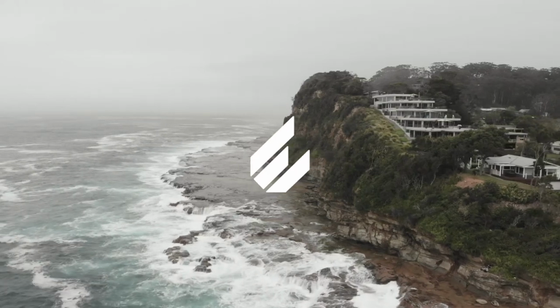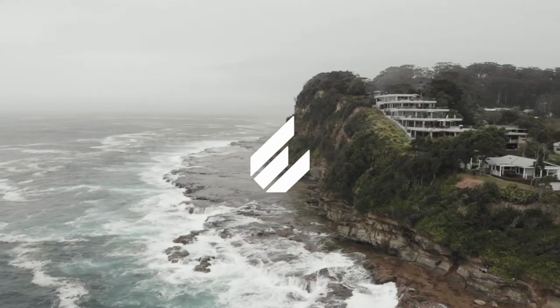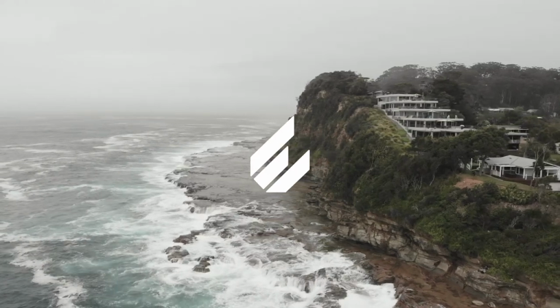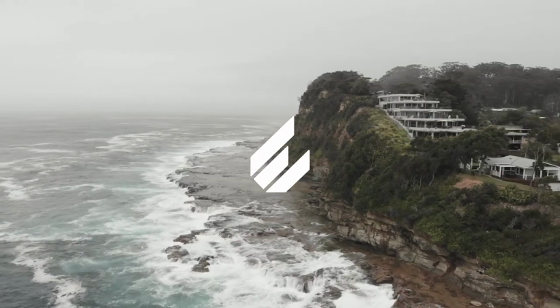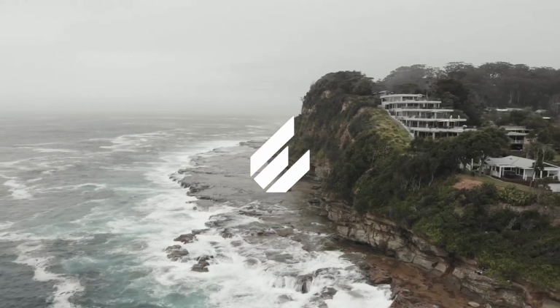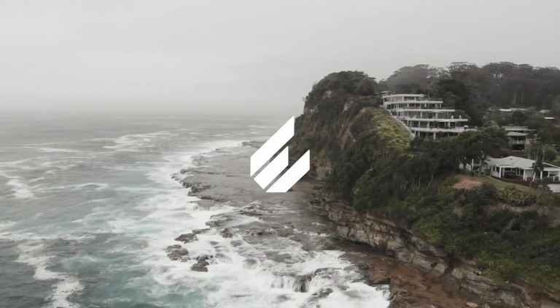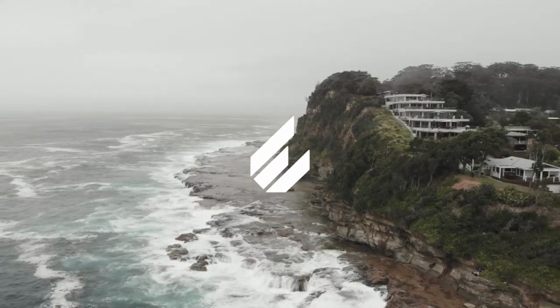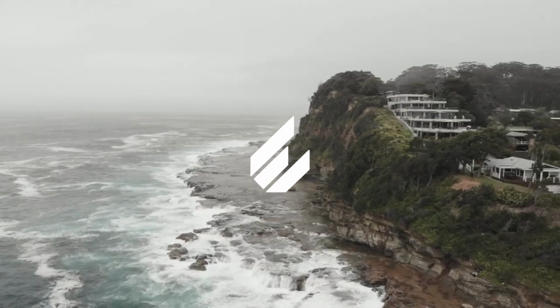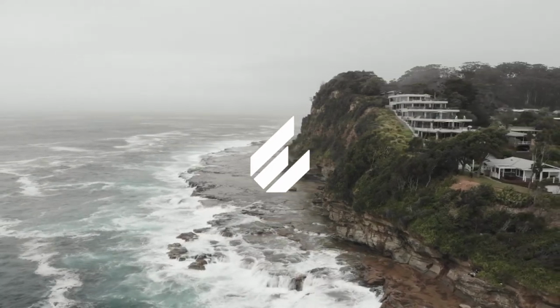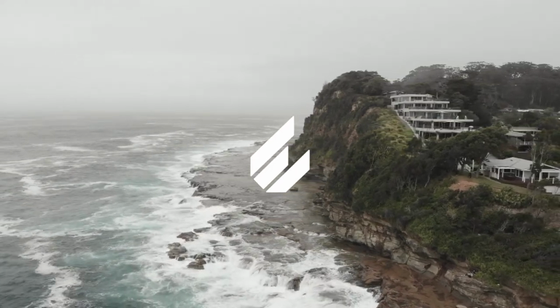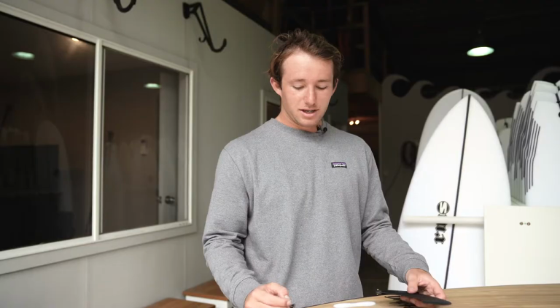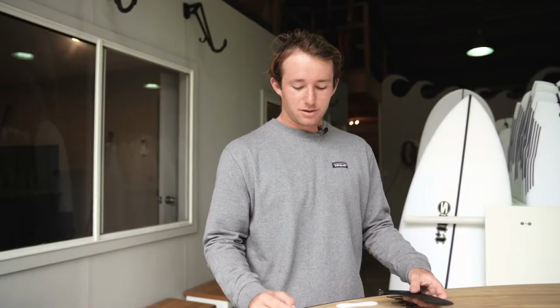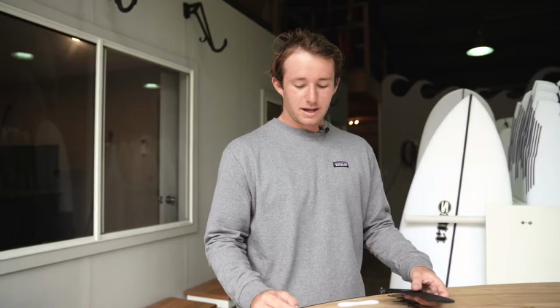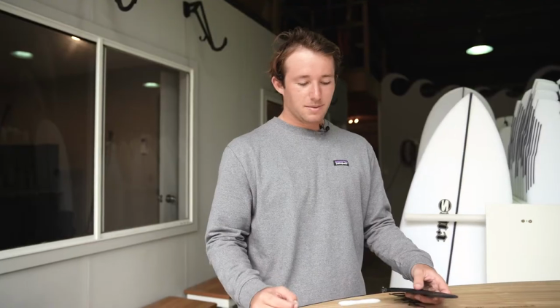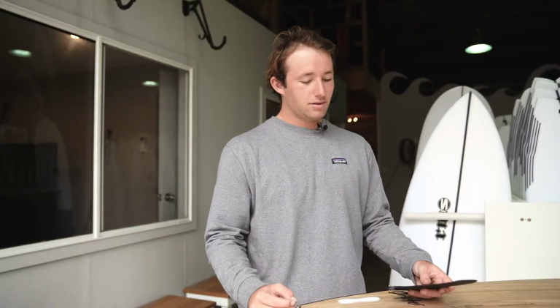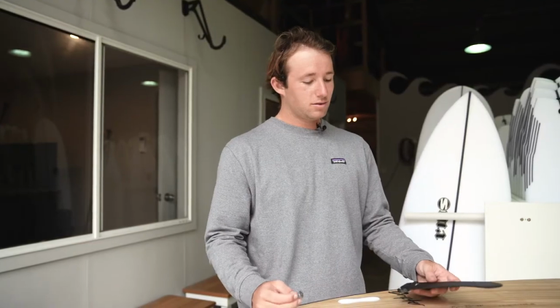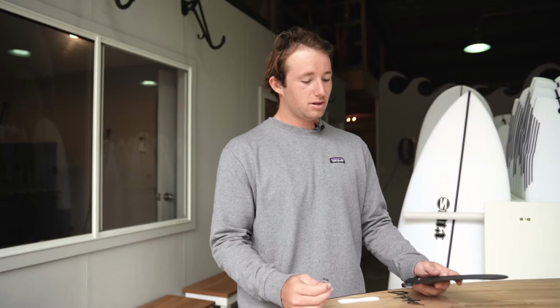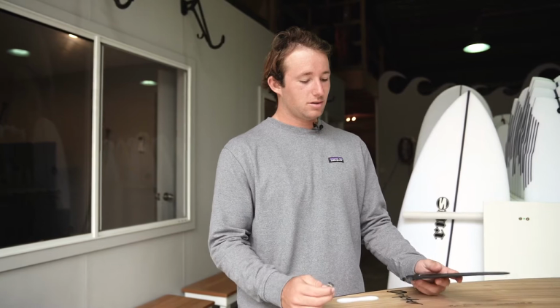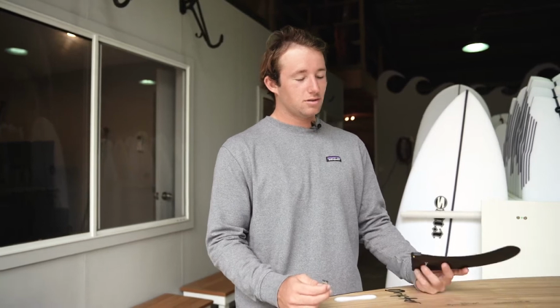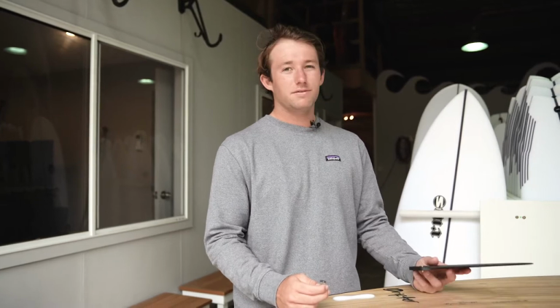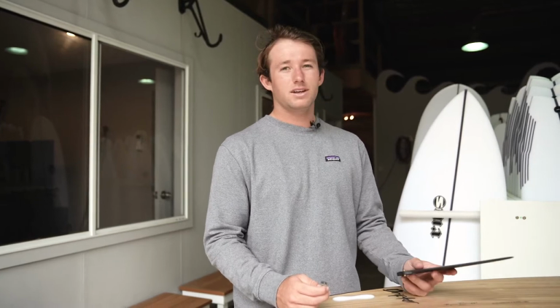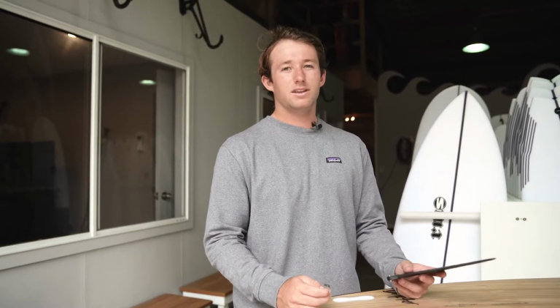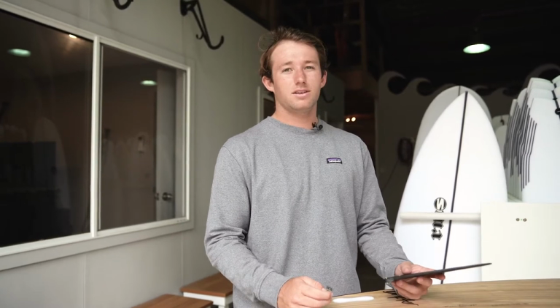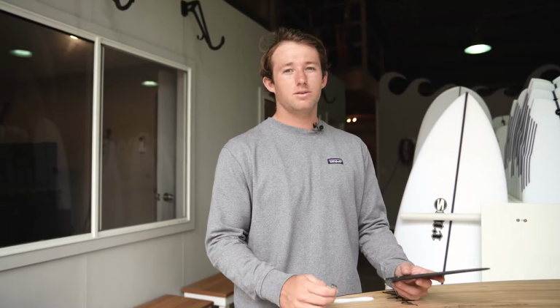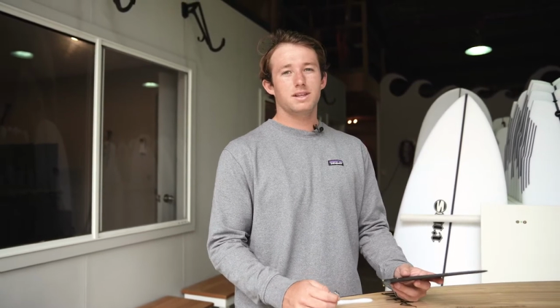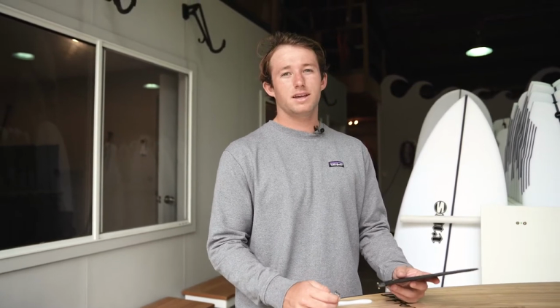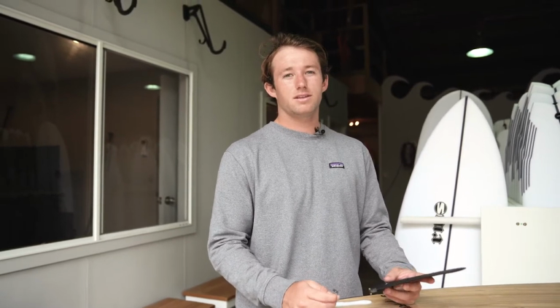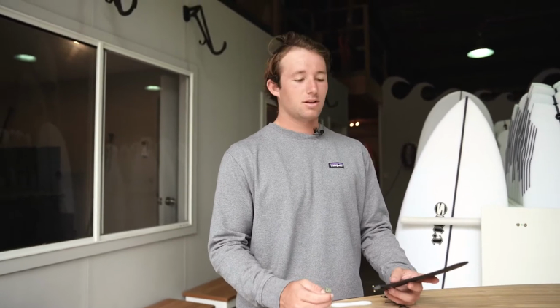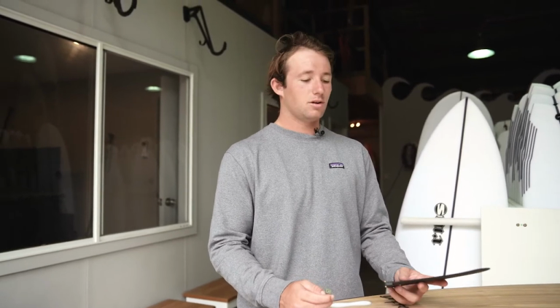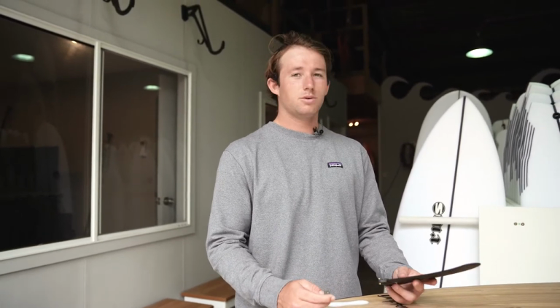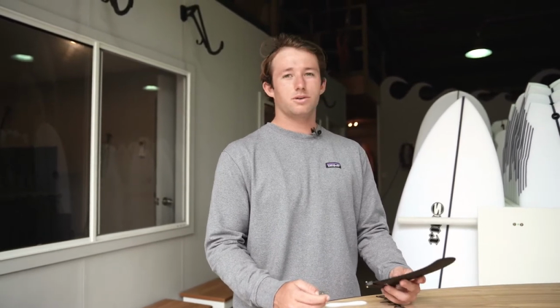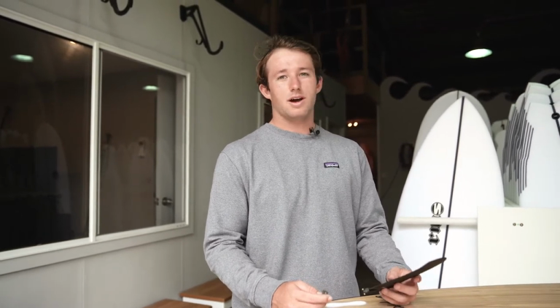Hi guys, Harry from ECS here, to talk to you today about installing your slide fin in either your mid-length longboard or SUP.